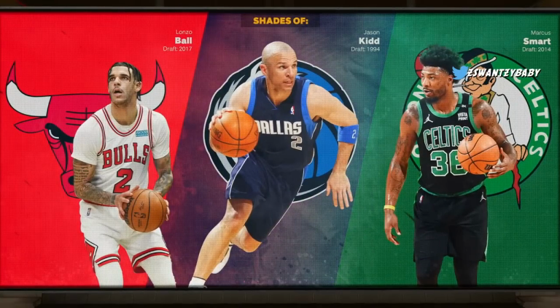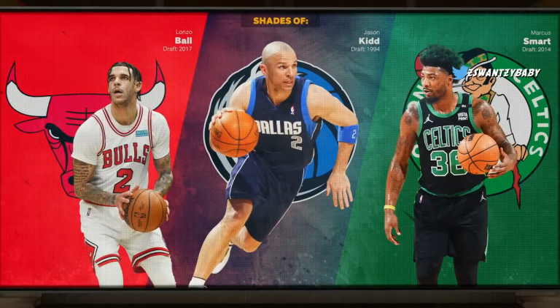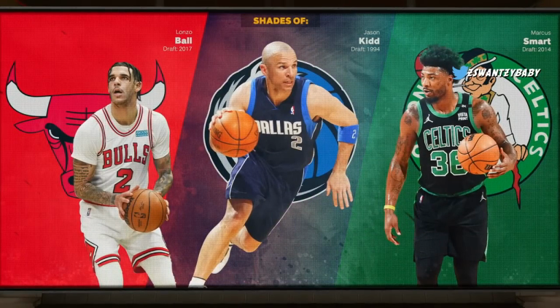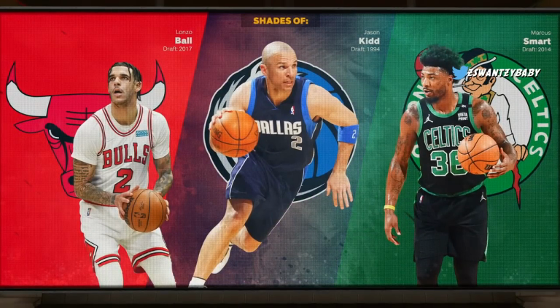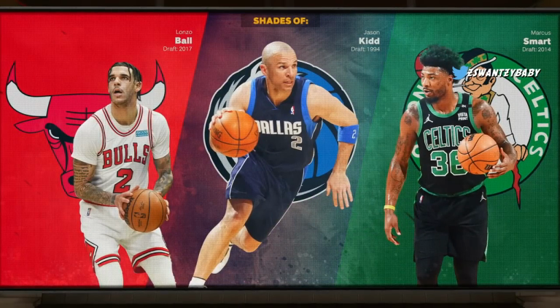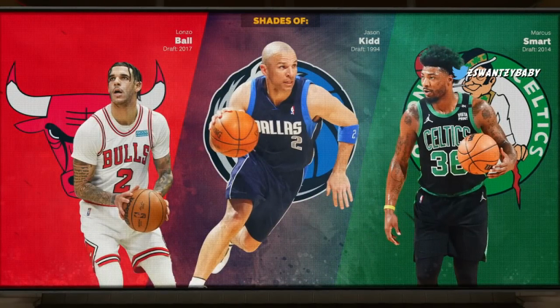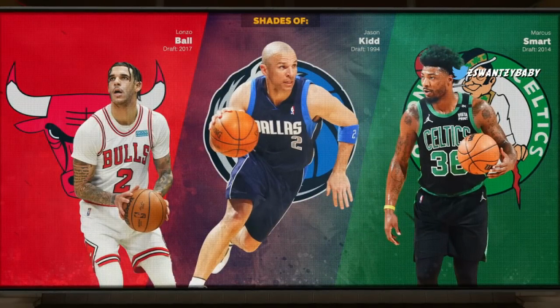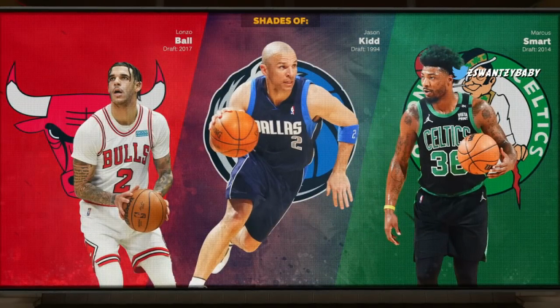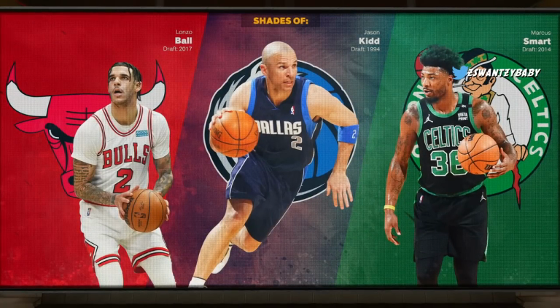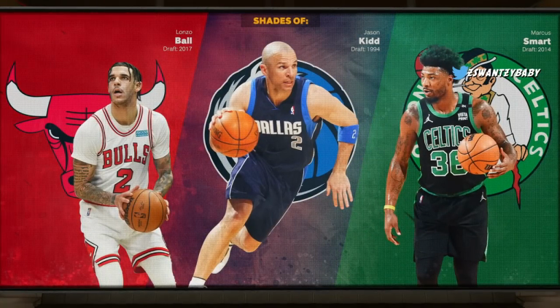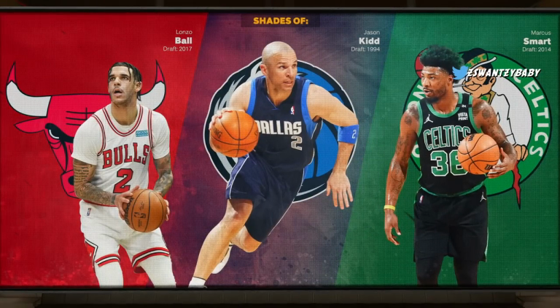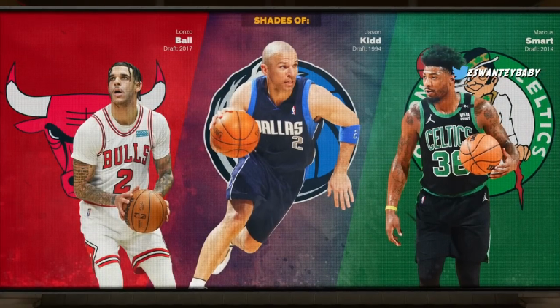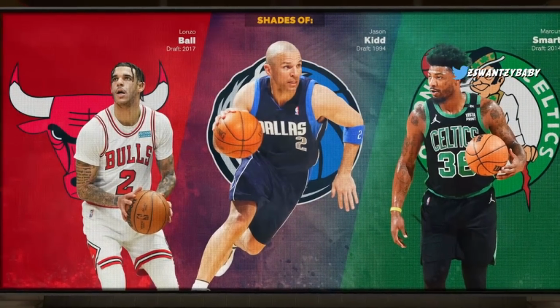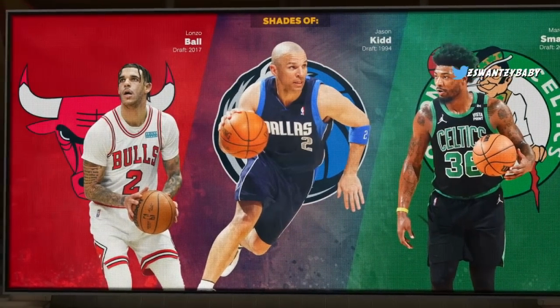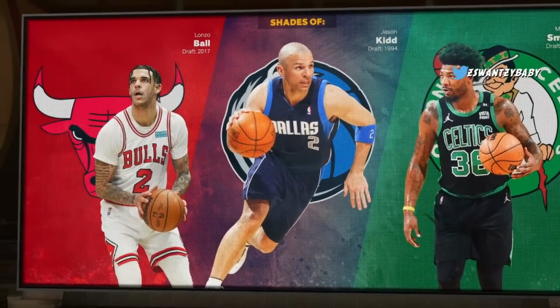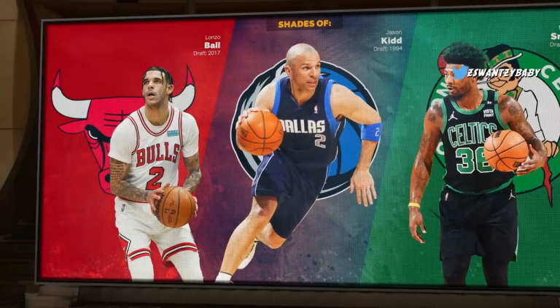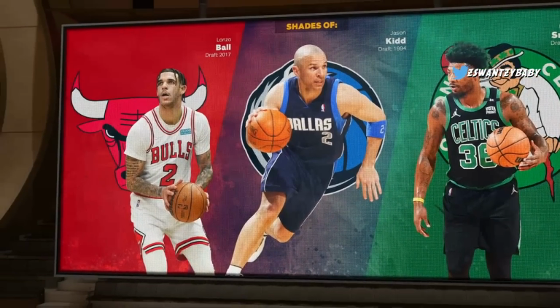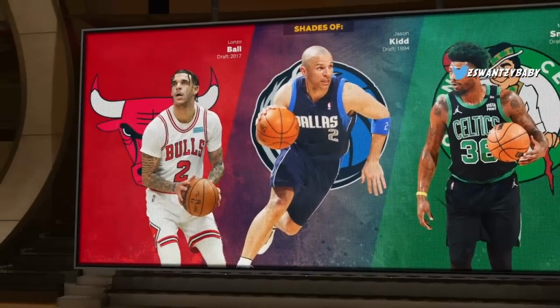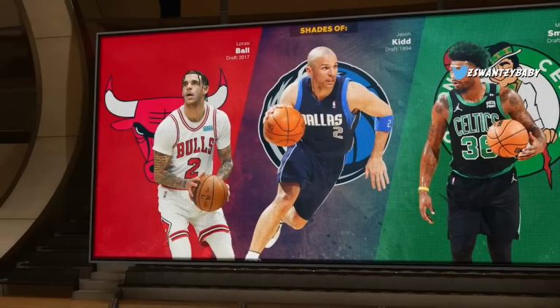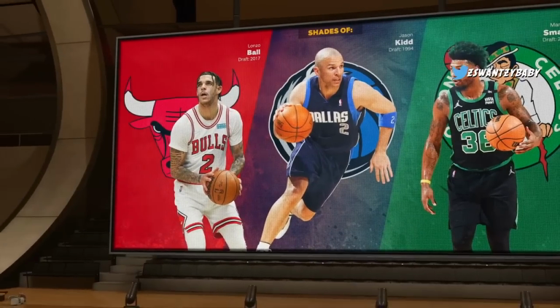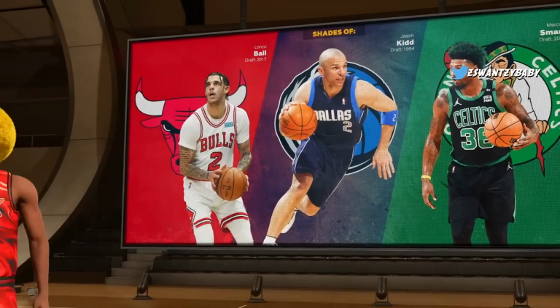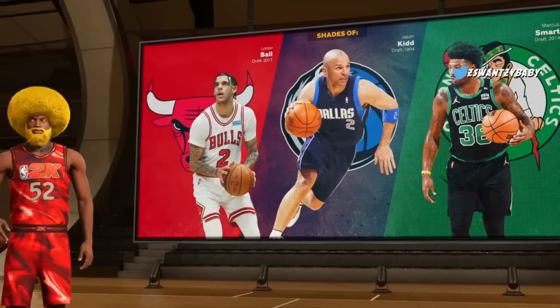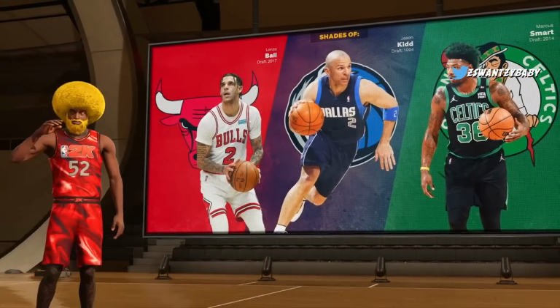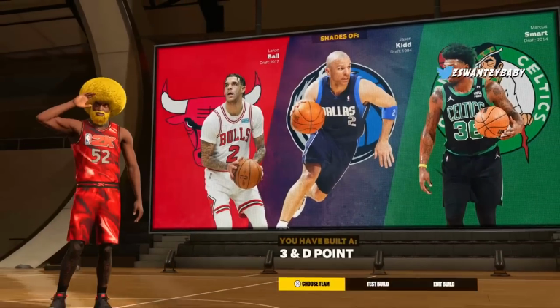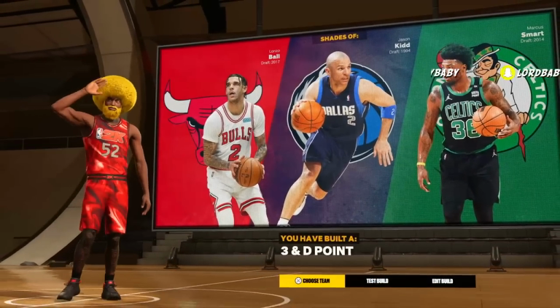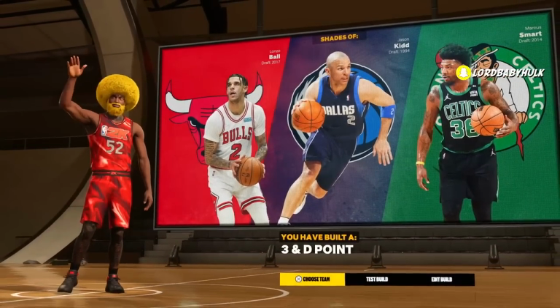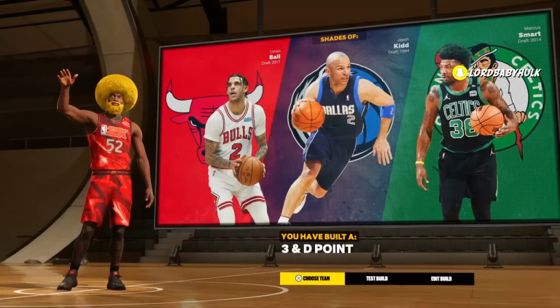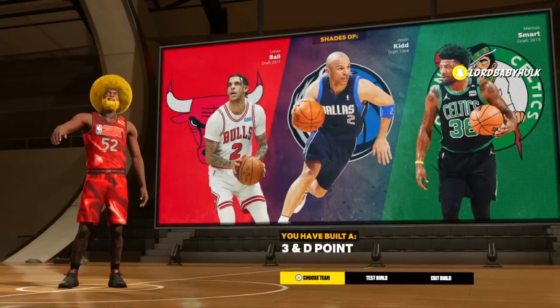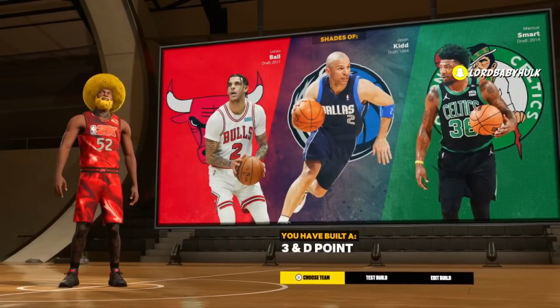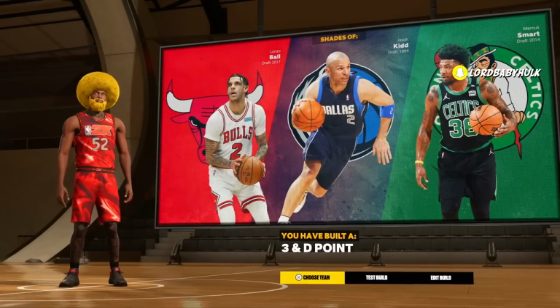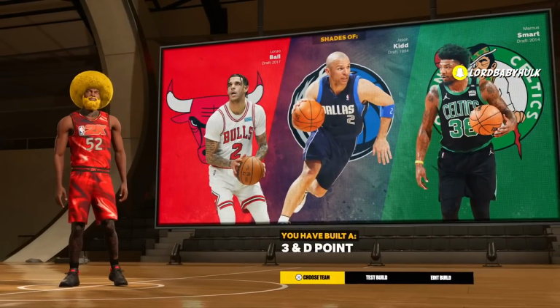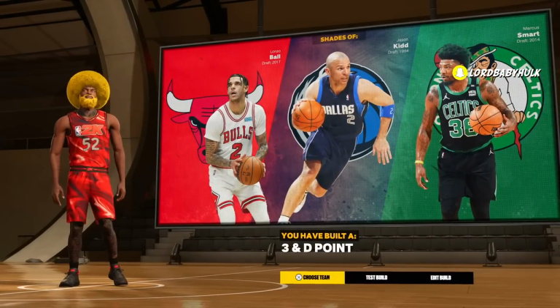We got Lonzo Ball, Jason Kidd, and Marcus Smart as comparisons — some nice three-and-D point guard comparisons.